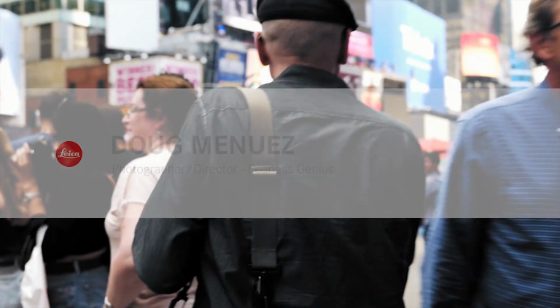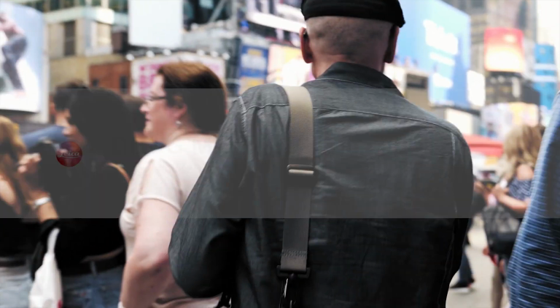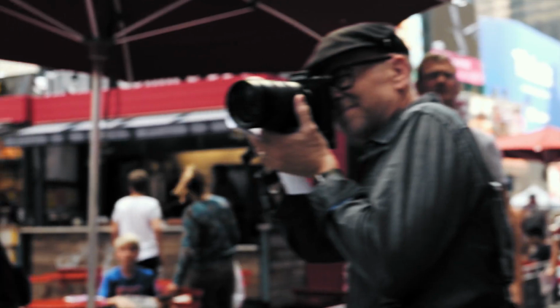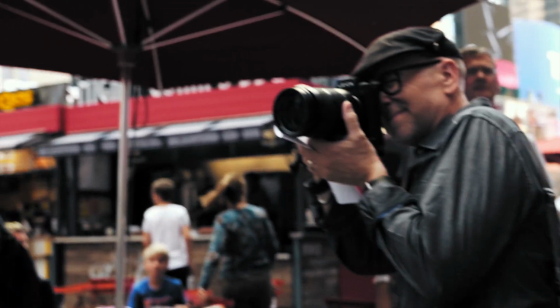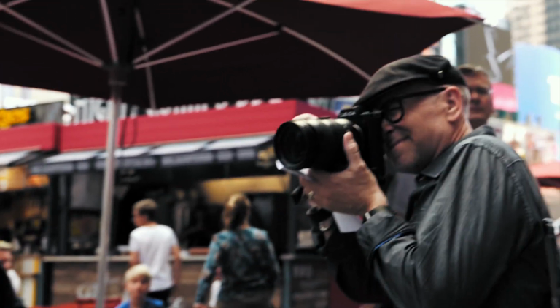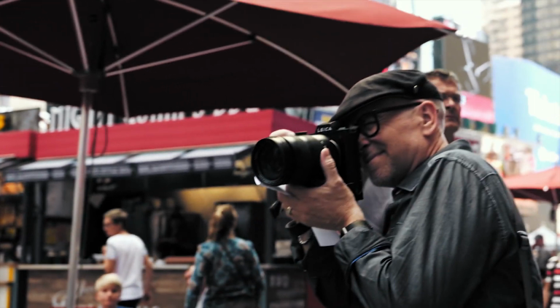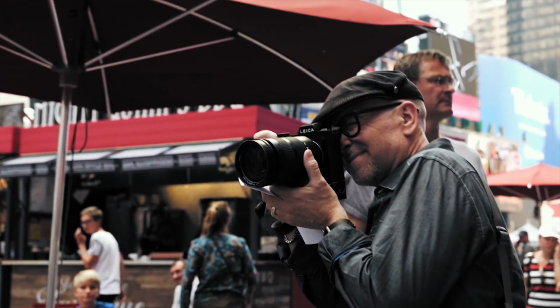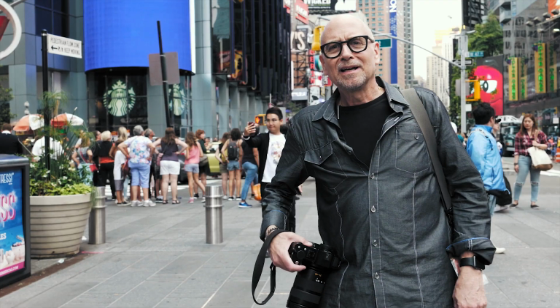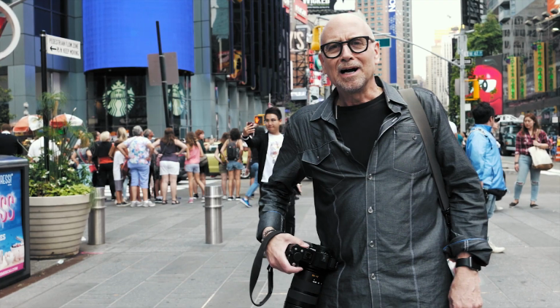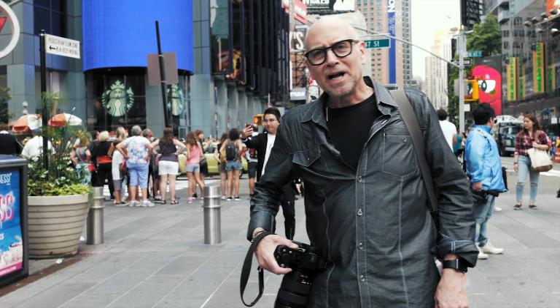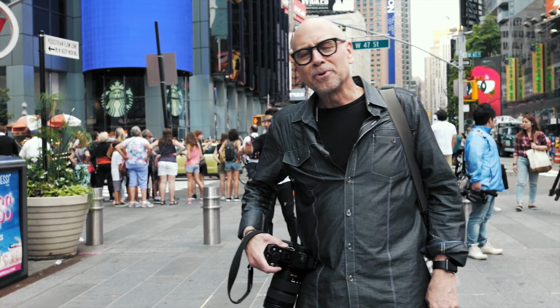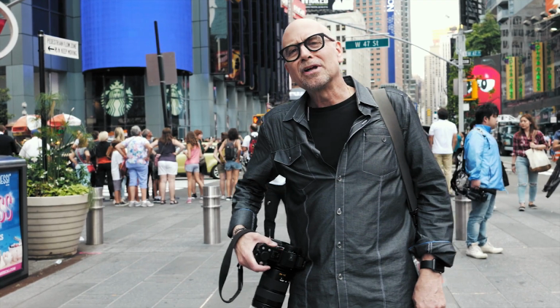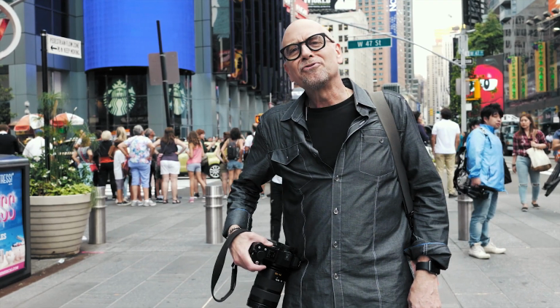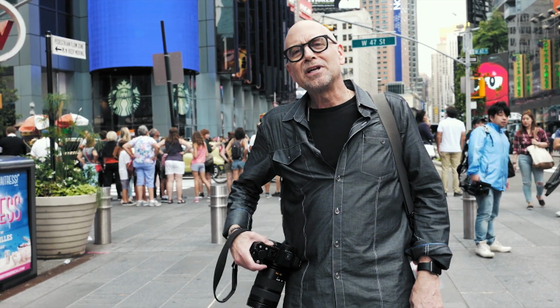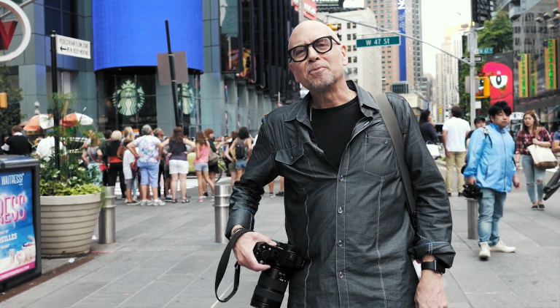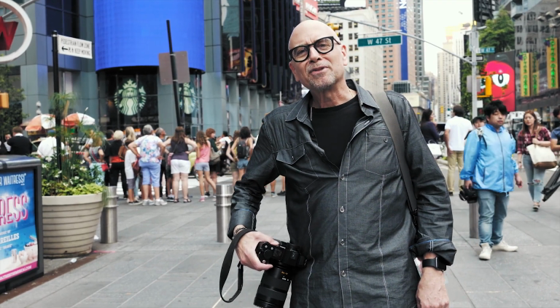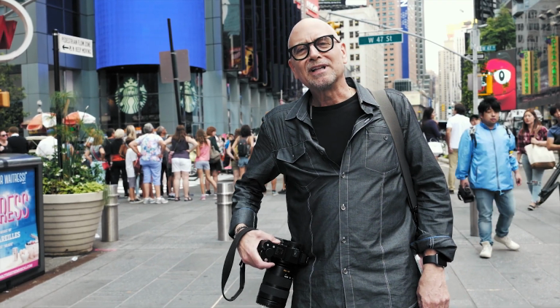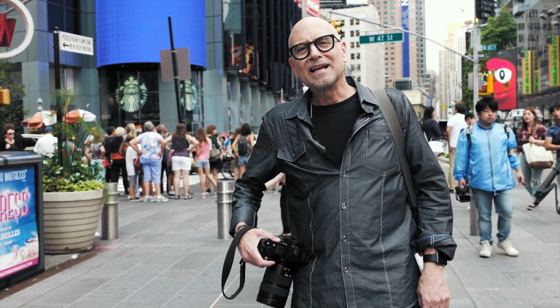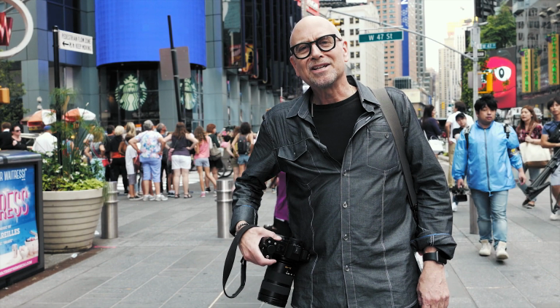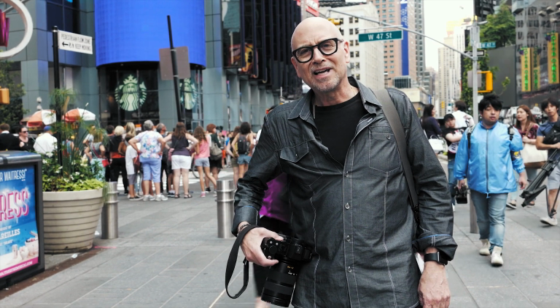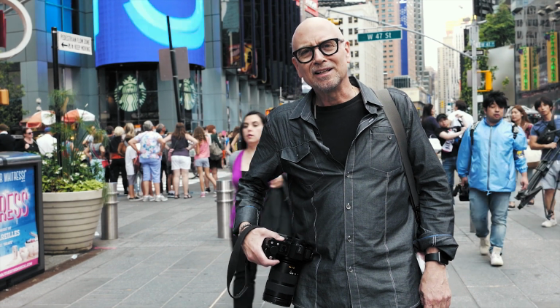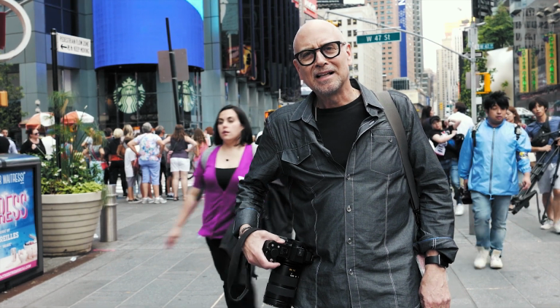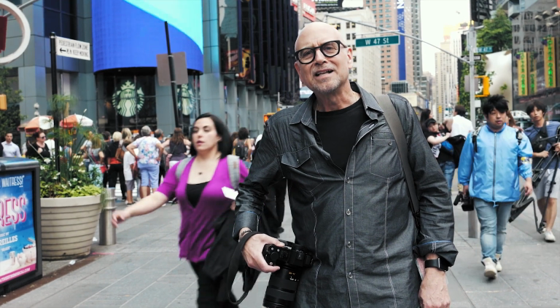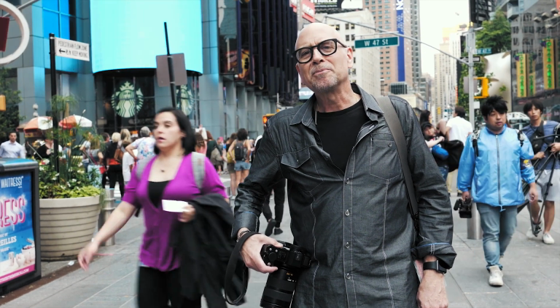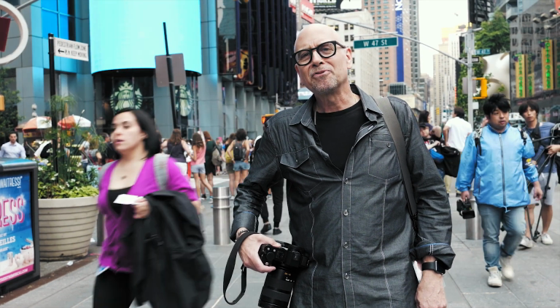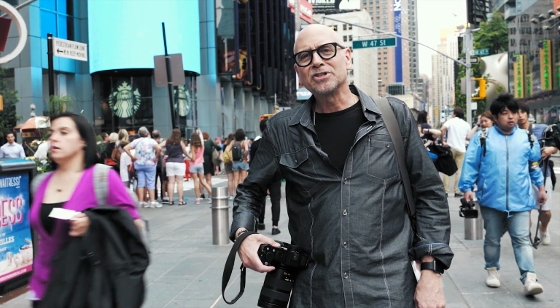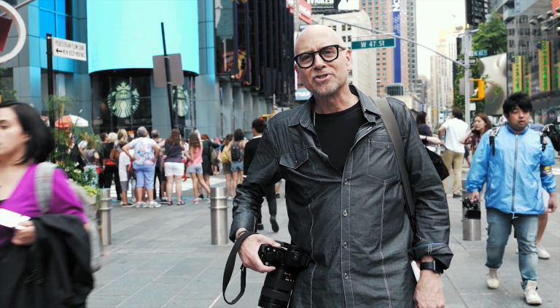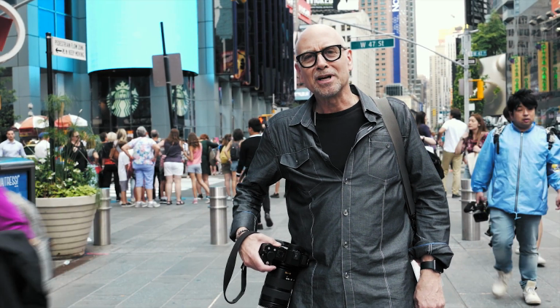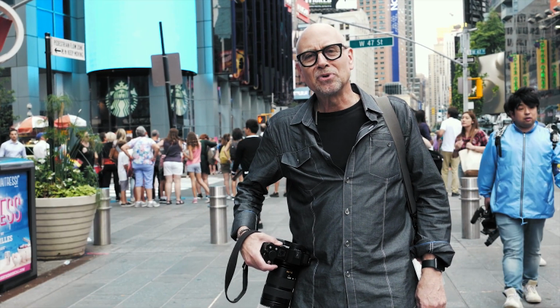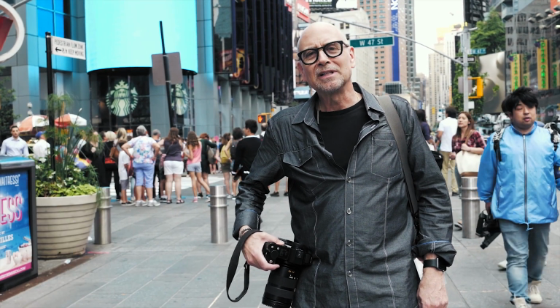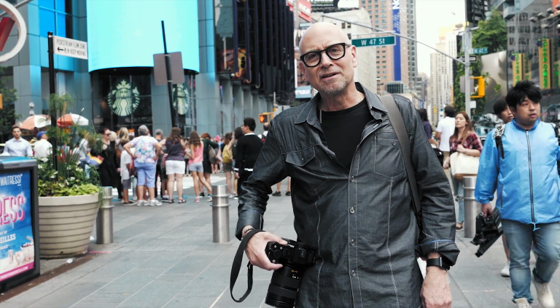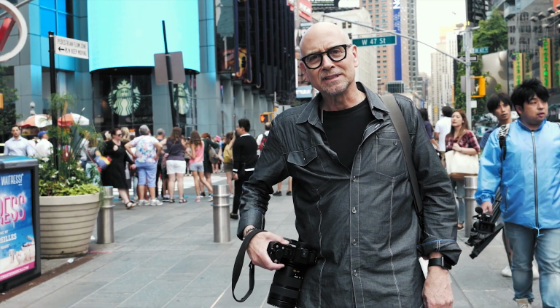Hi, I'm Doug Manuel. I'm back with another video about the Leica SL and some of the features that I'm really loving.